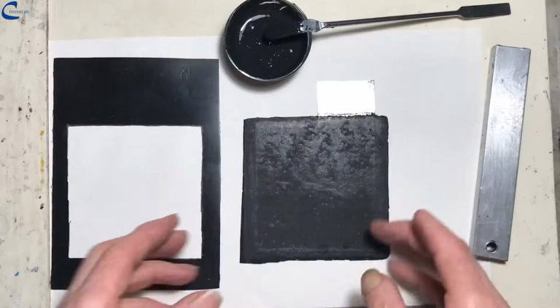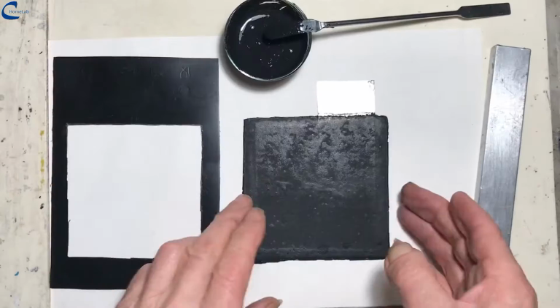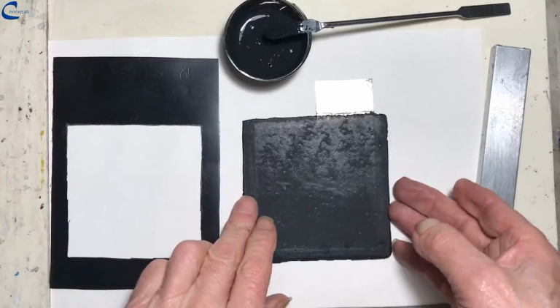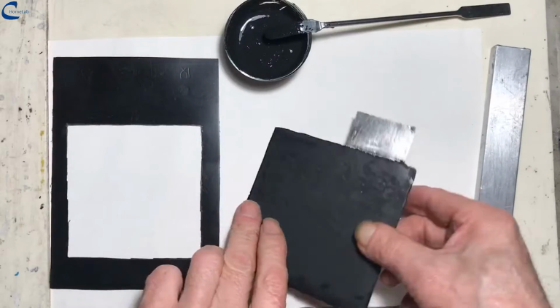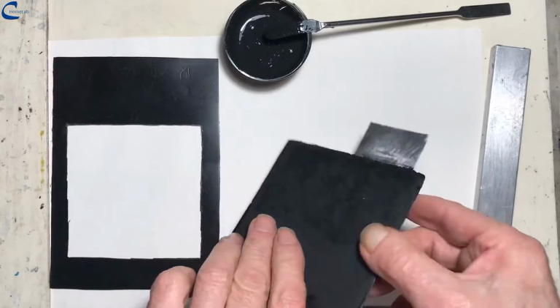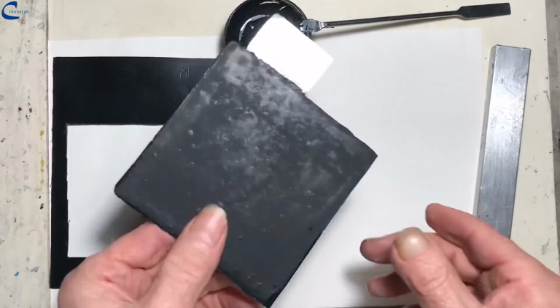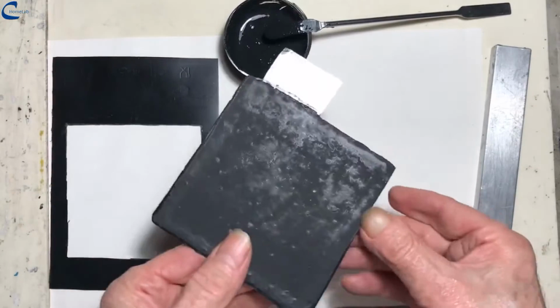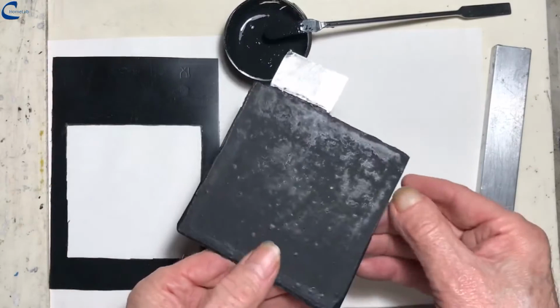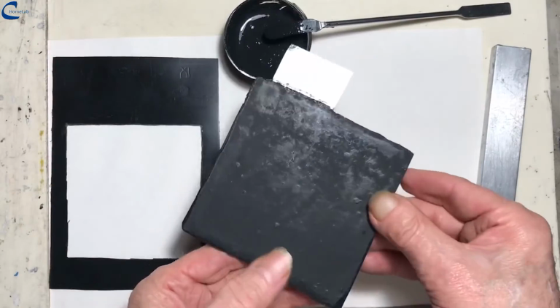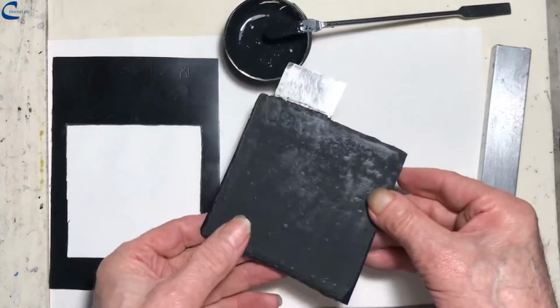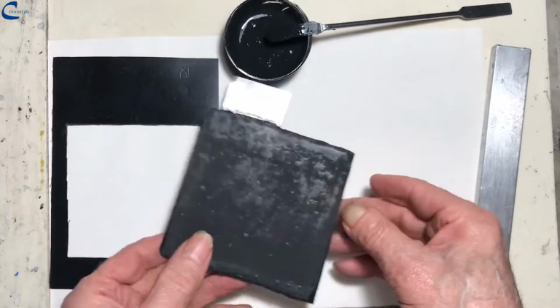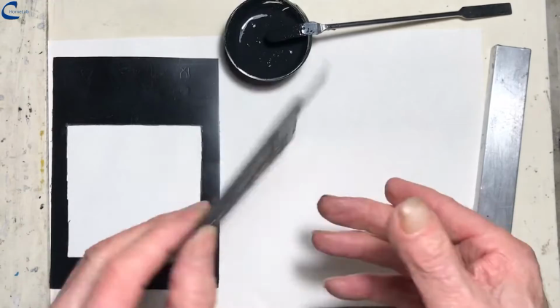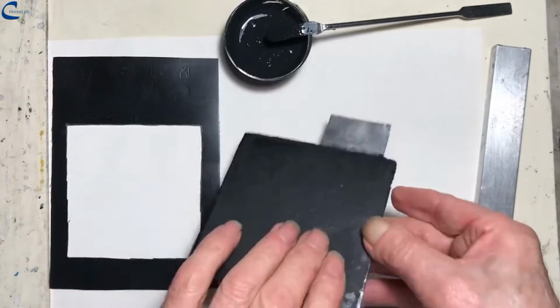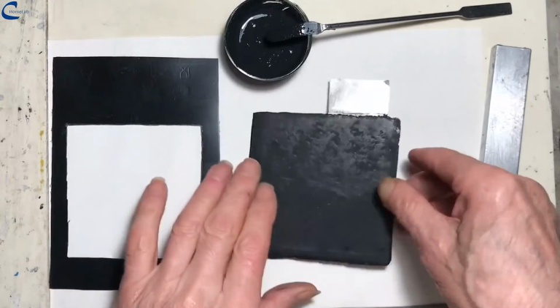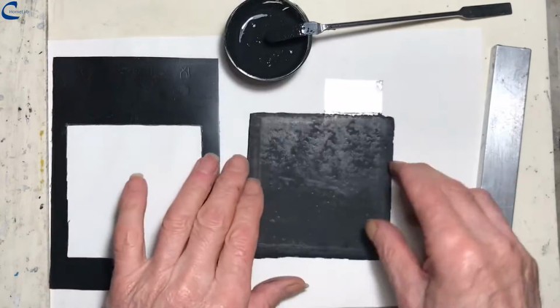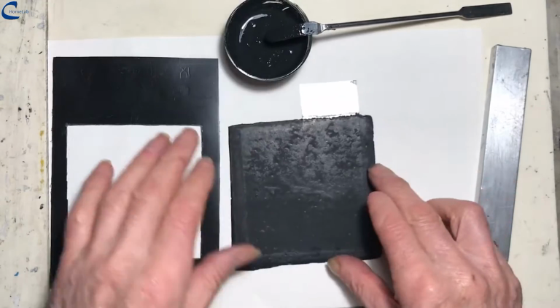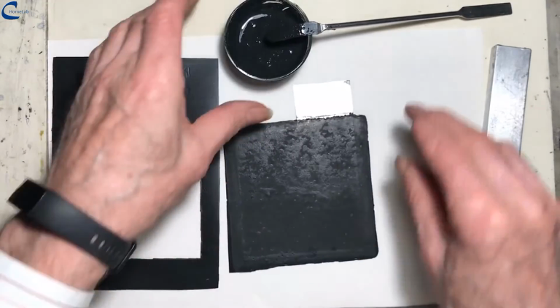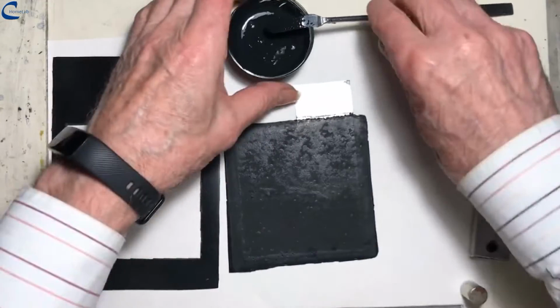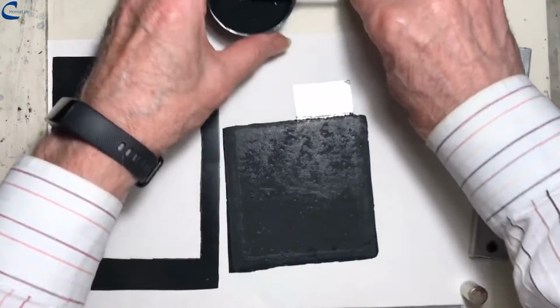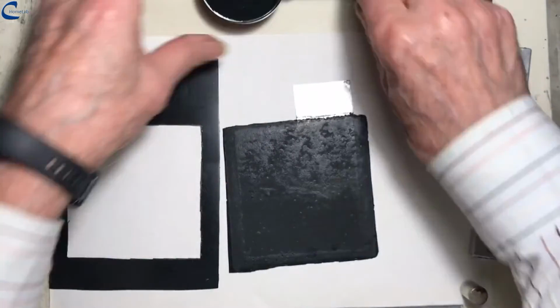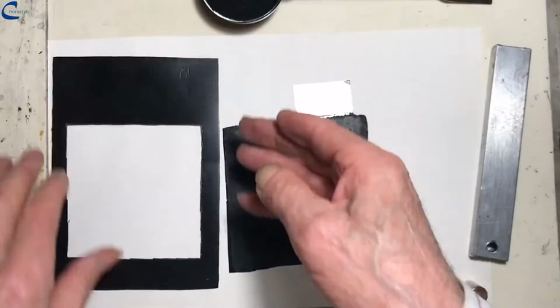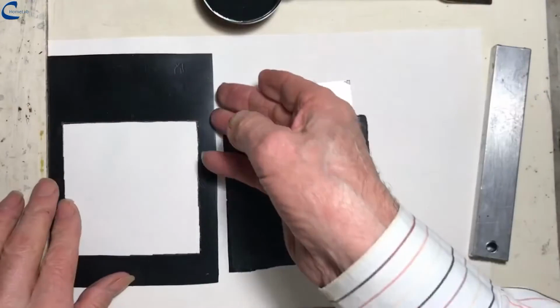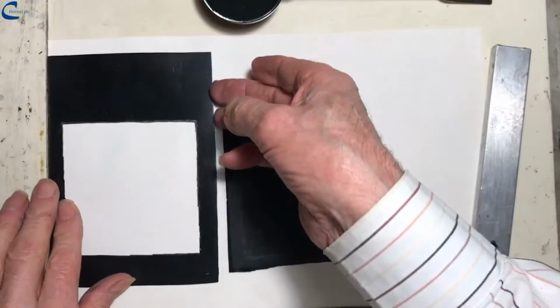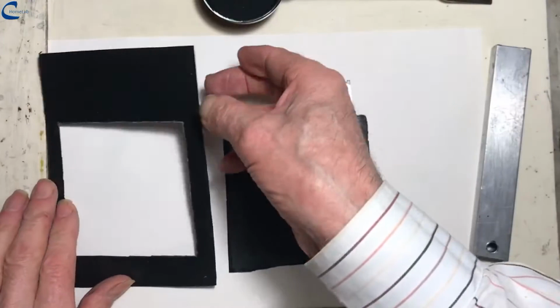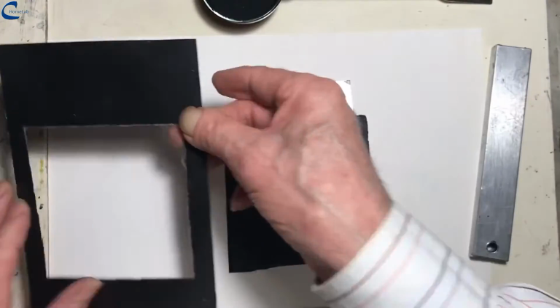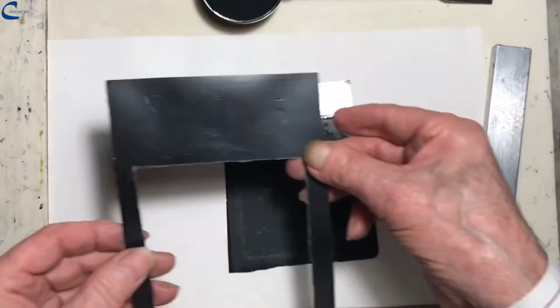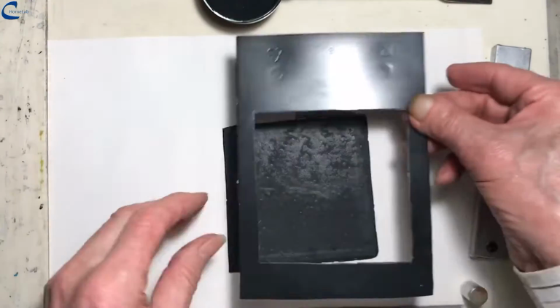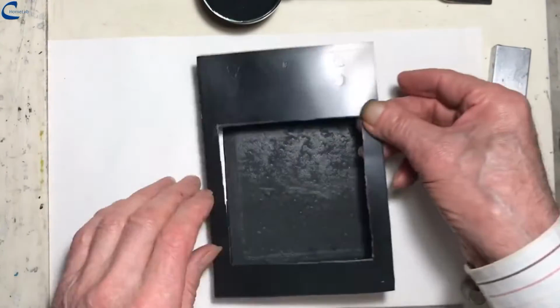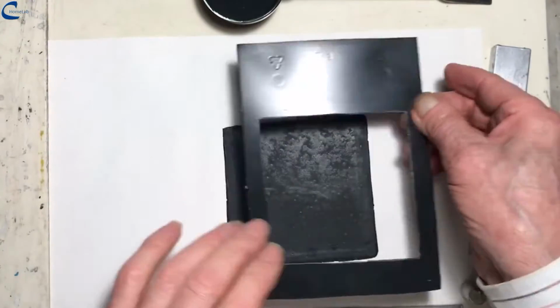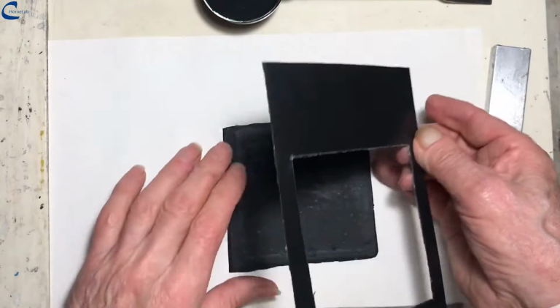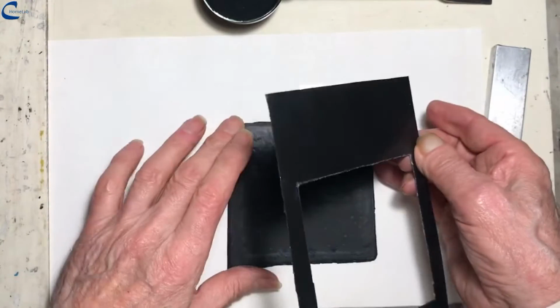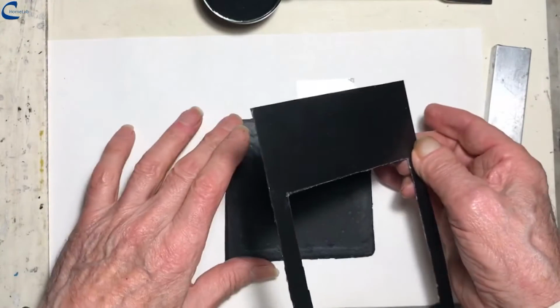A layer of suitably prepared activated carbon is applied over the electrode.